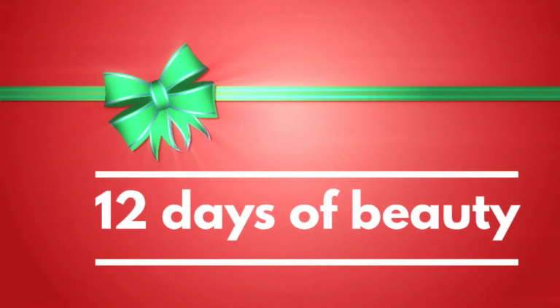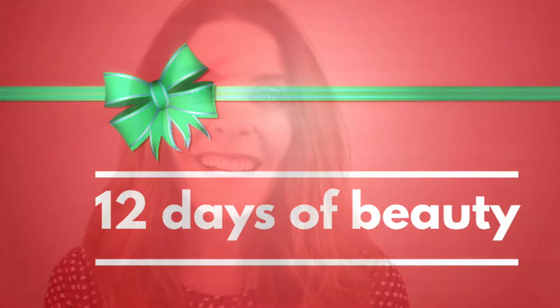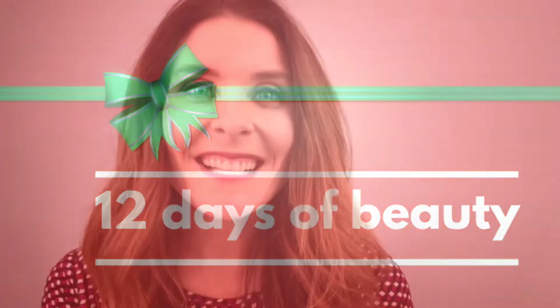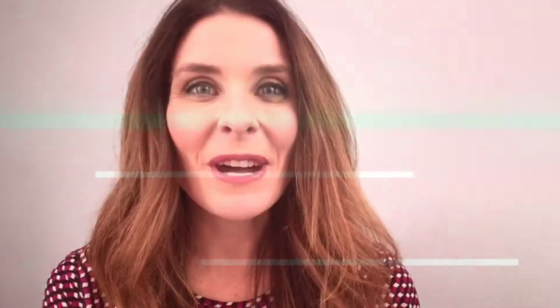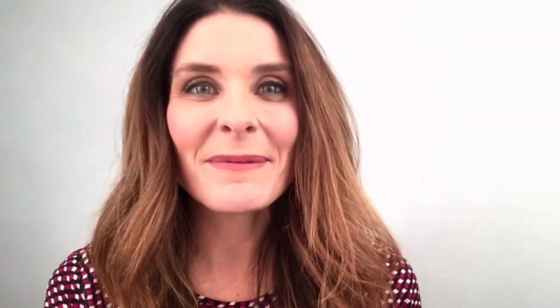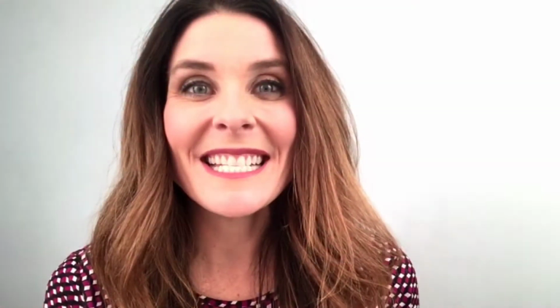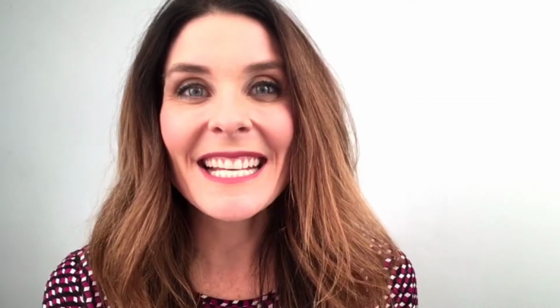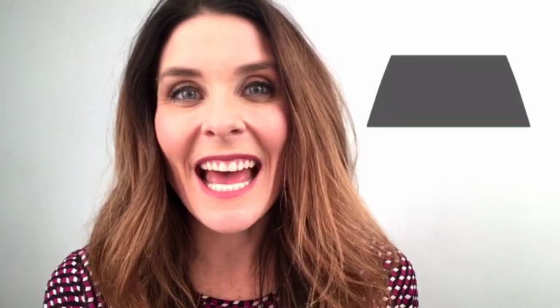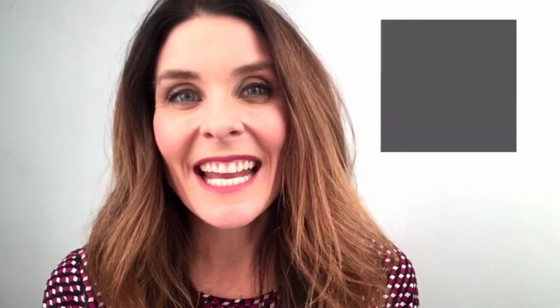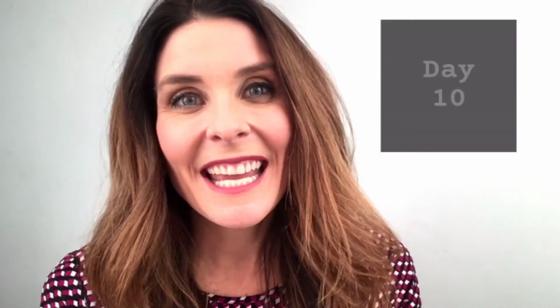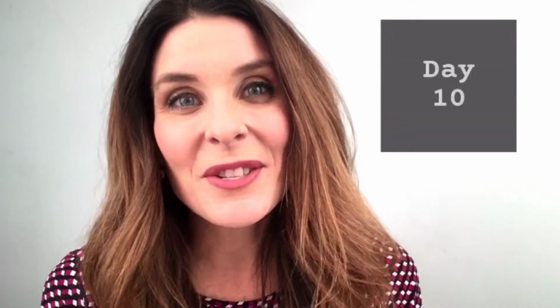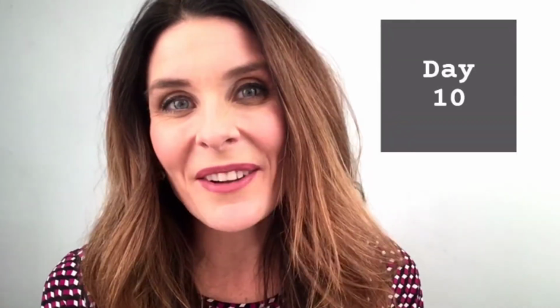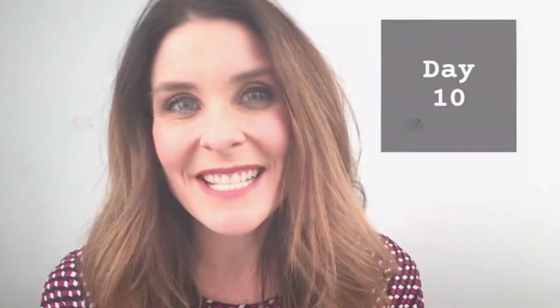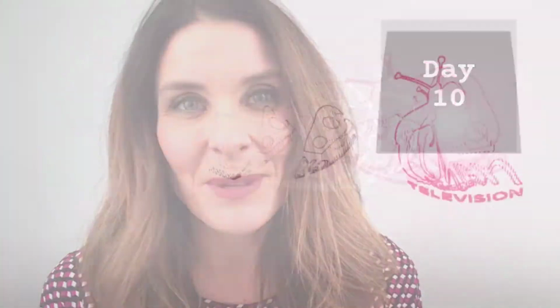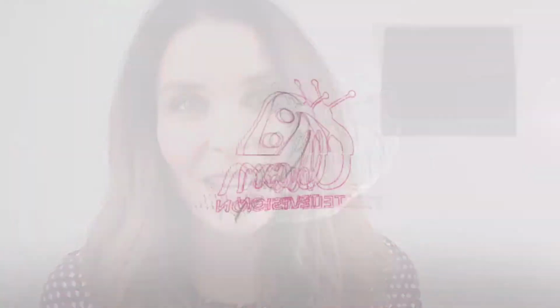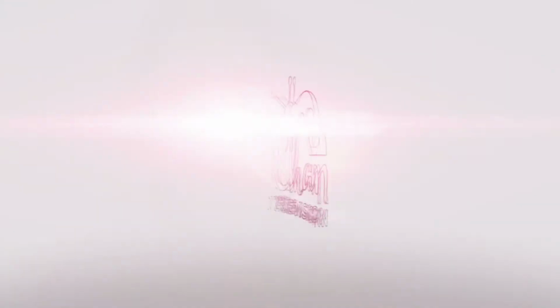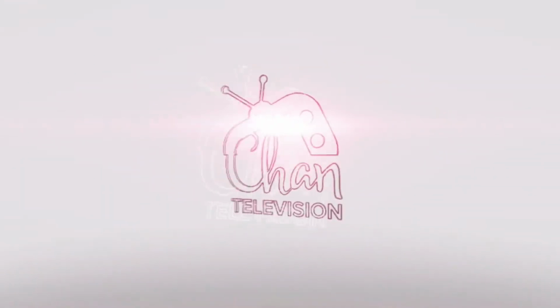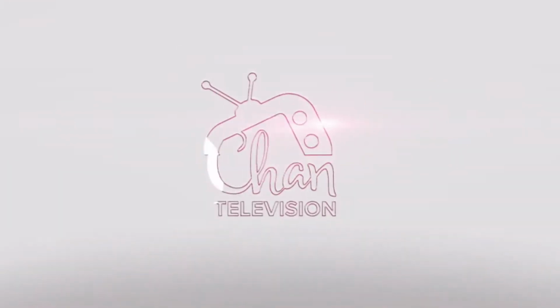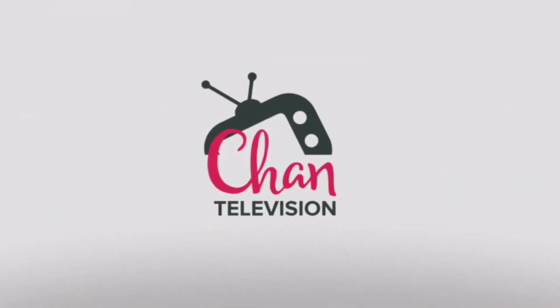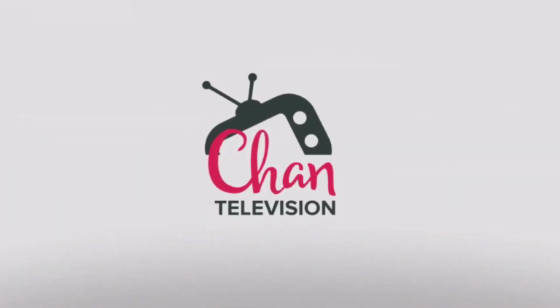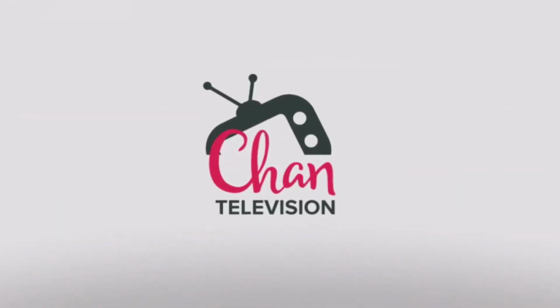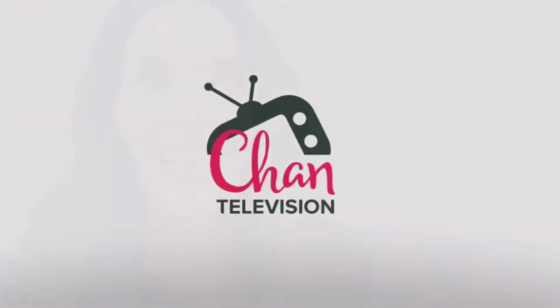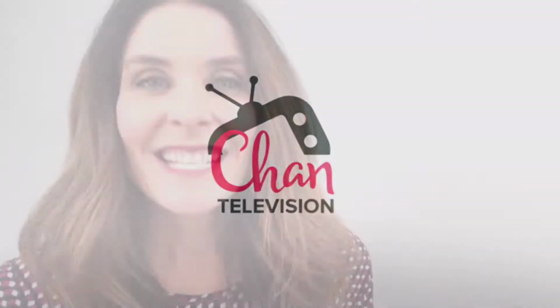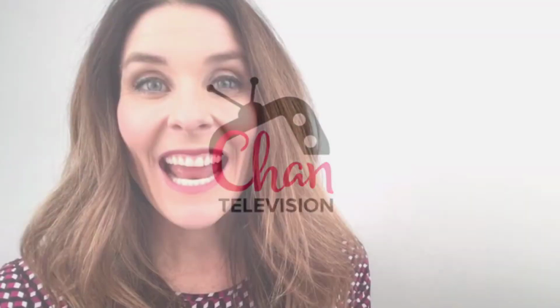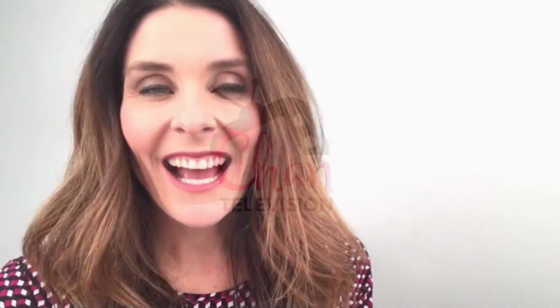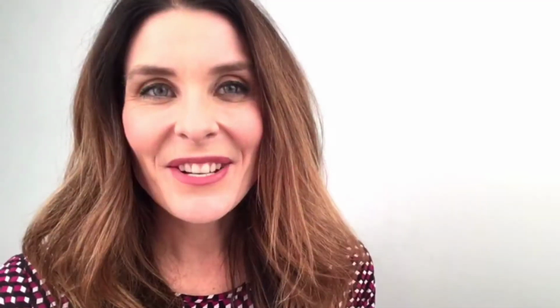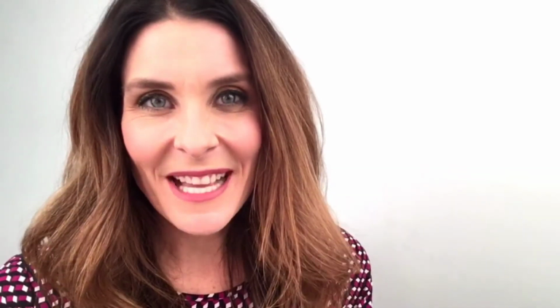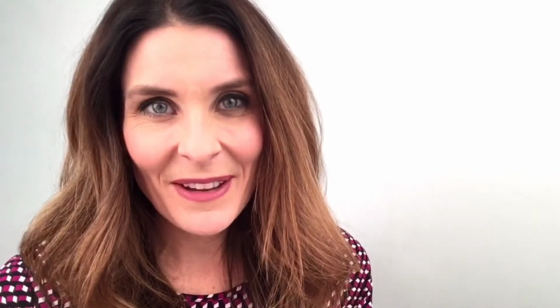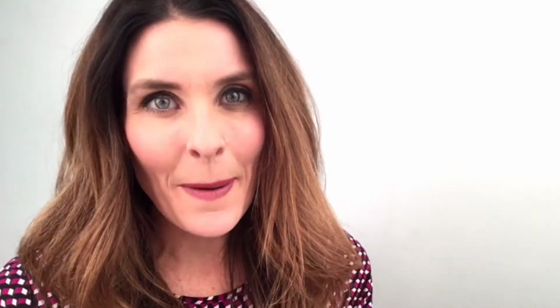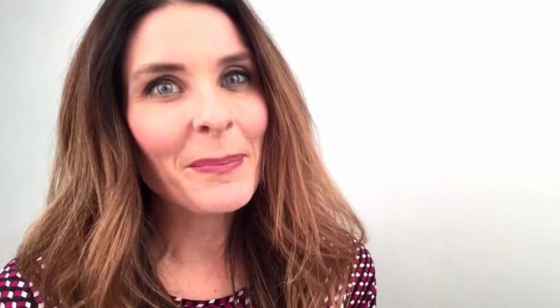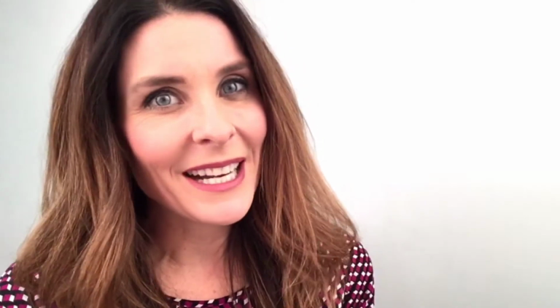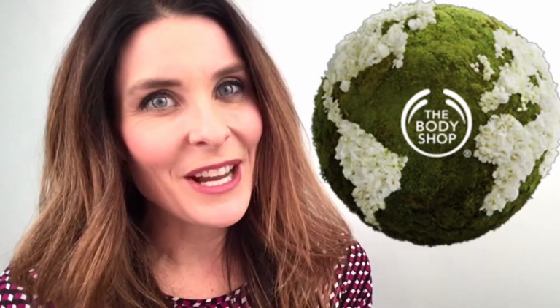Hi guys and welcome to Day 10 in the 12 Days of Beauty. Today I chose something from The Body Shop.